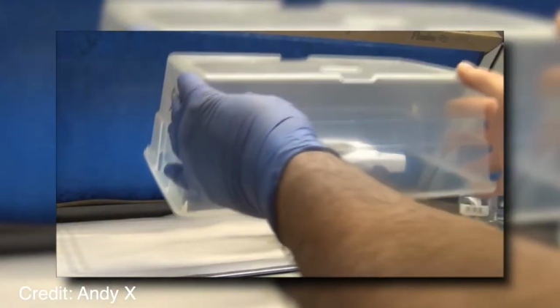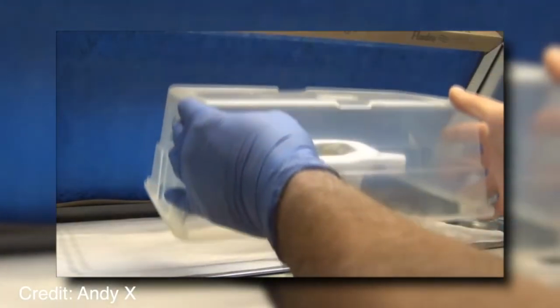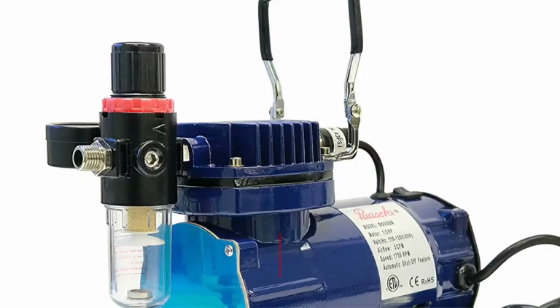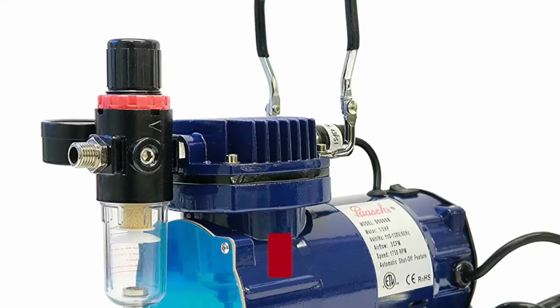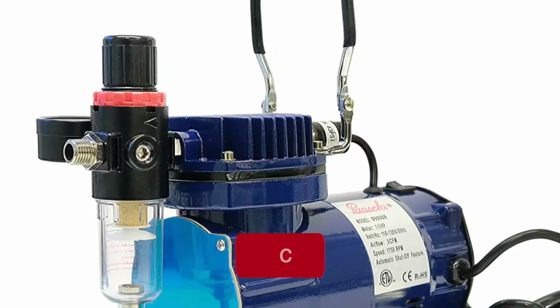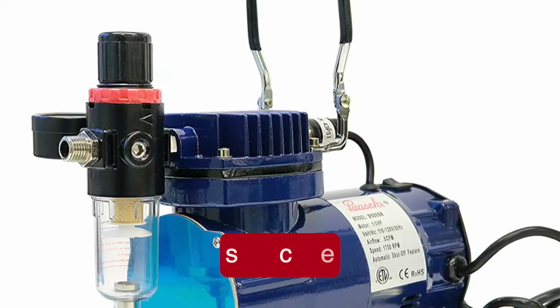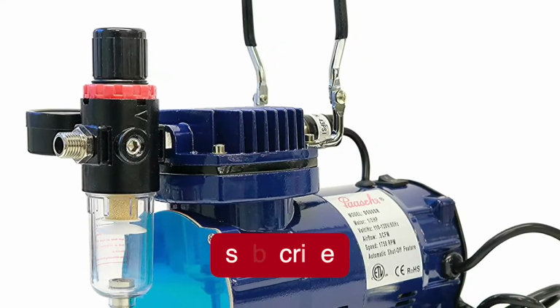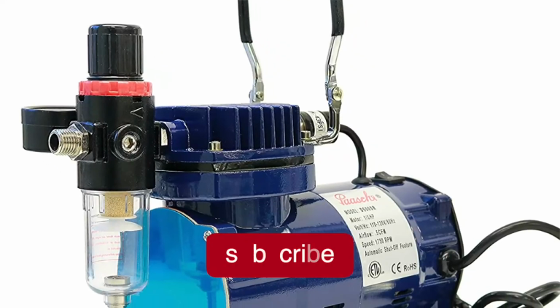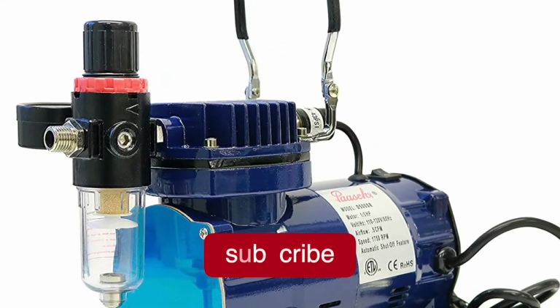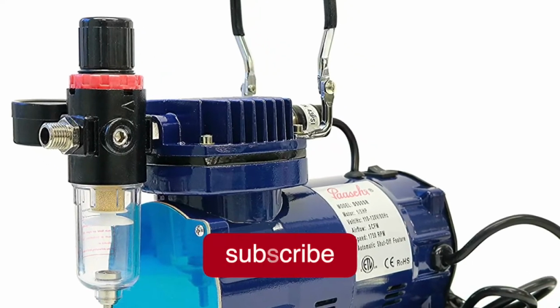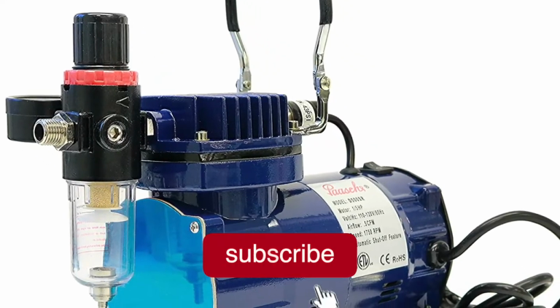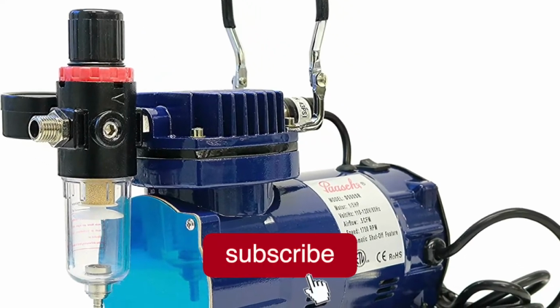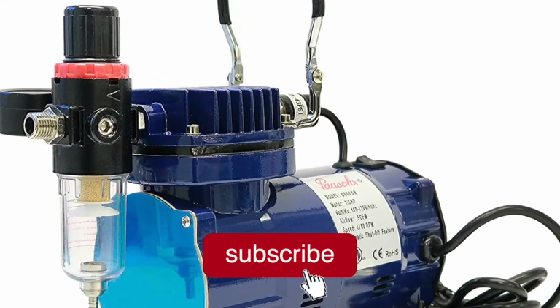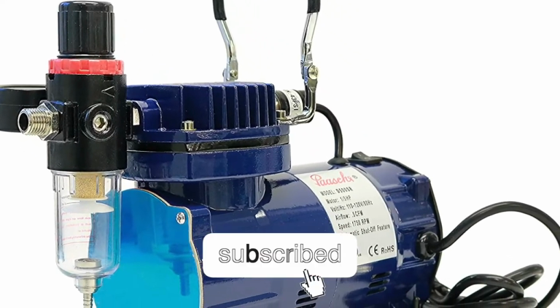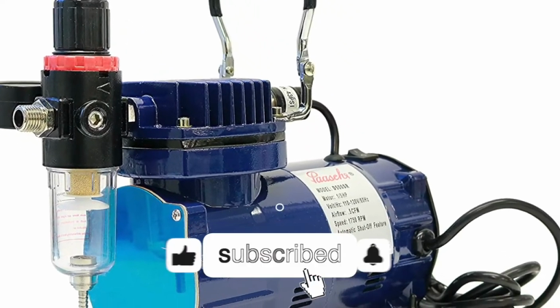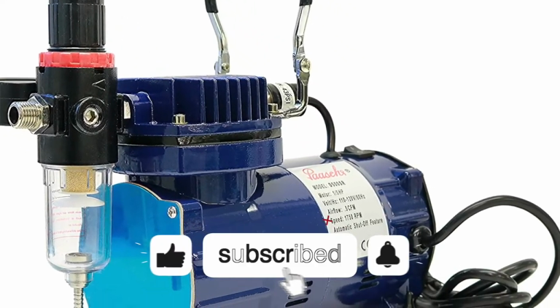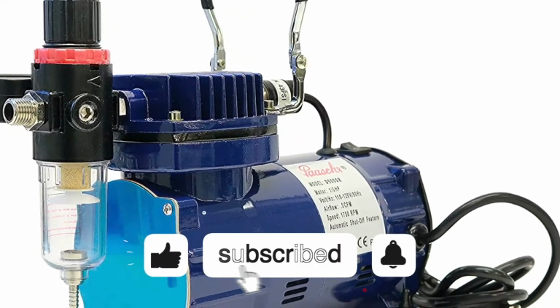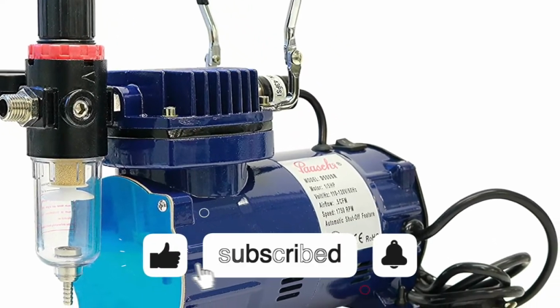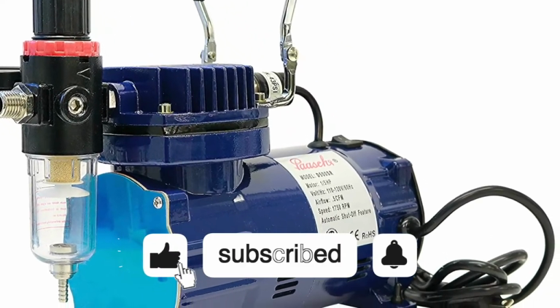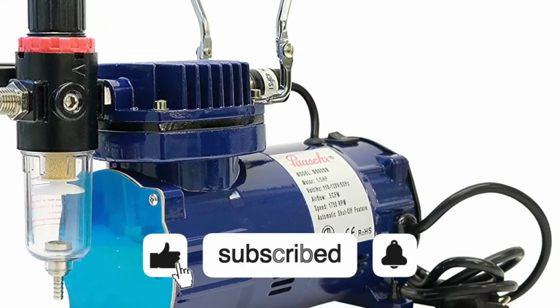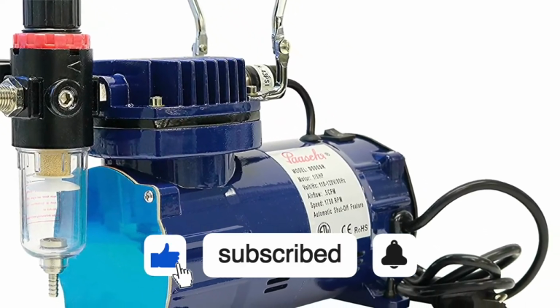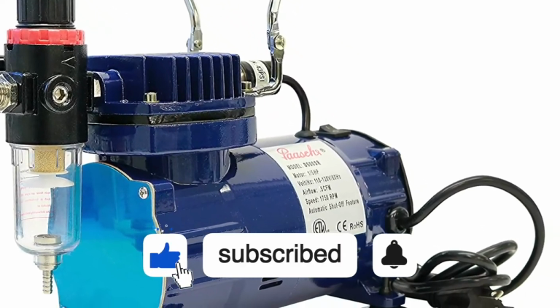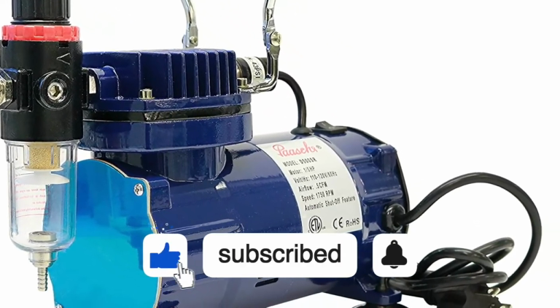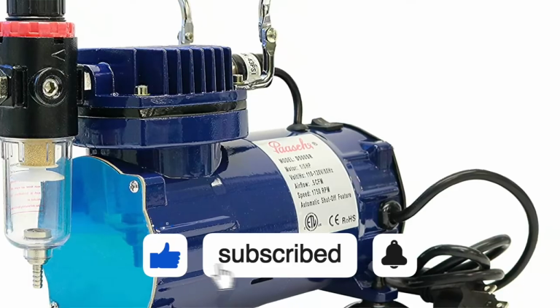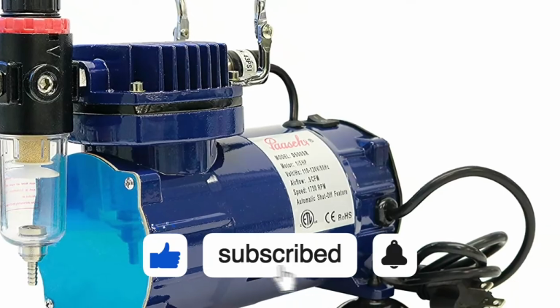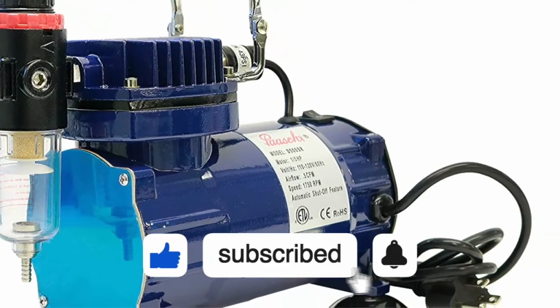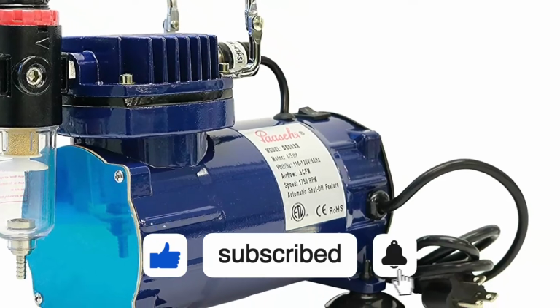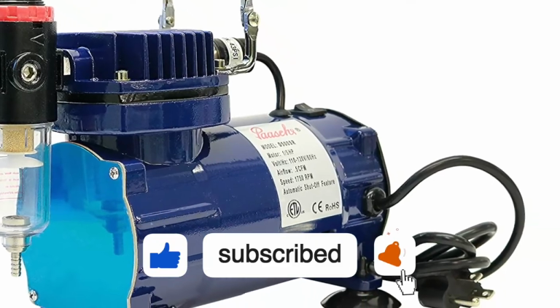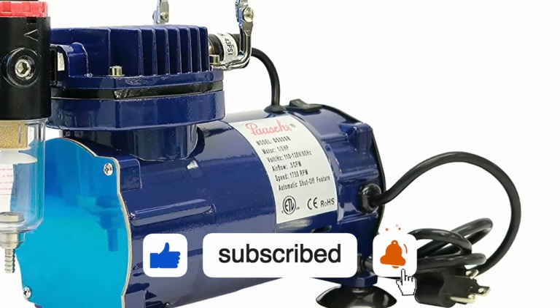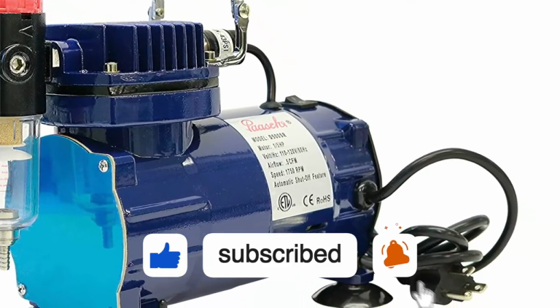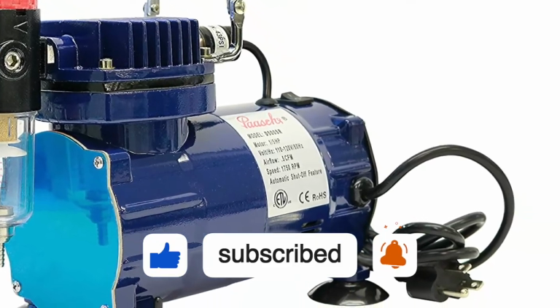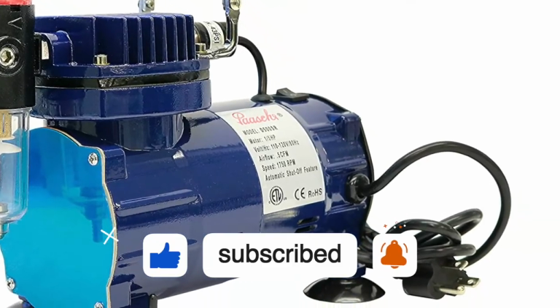If you're interested in seeing more videos like this one, please consider subscribing to the channel.